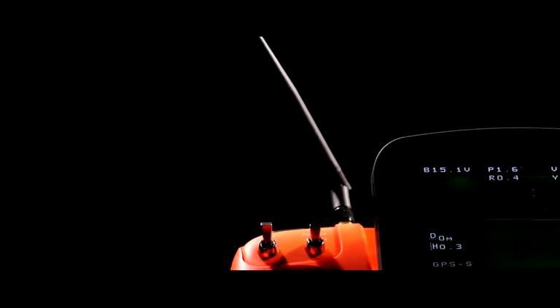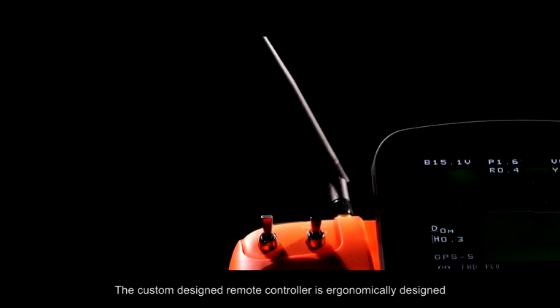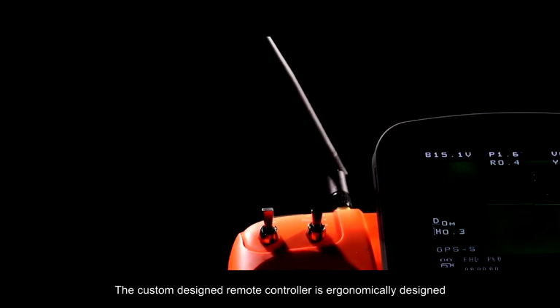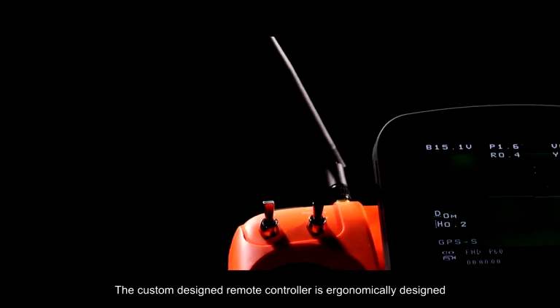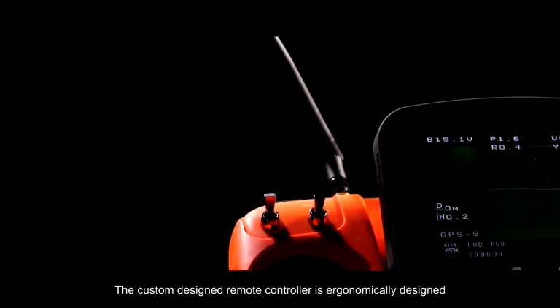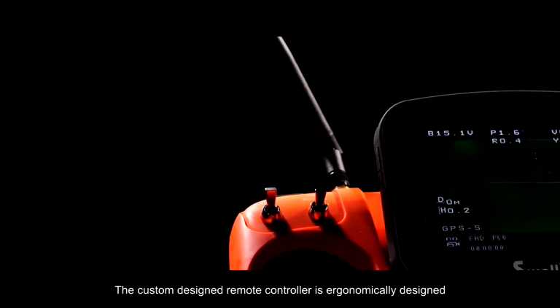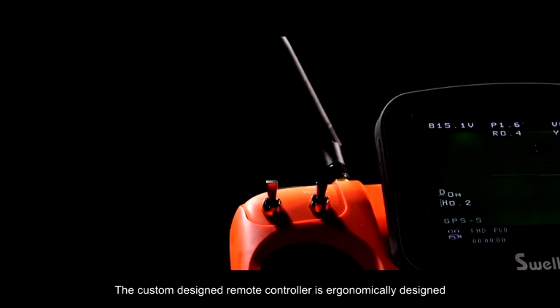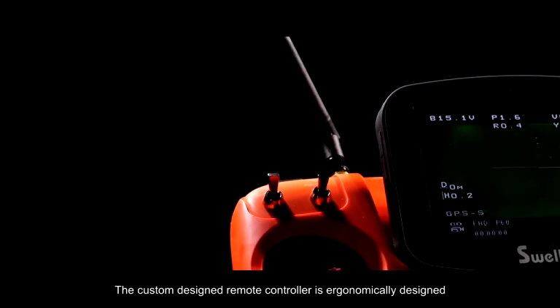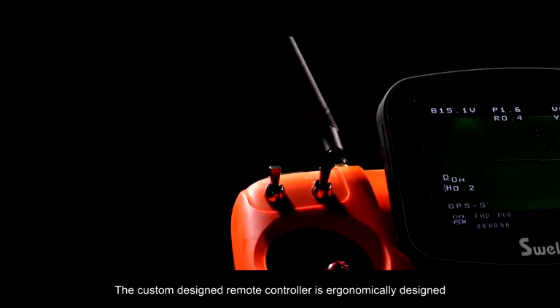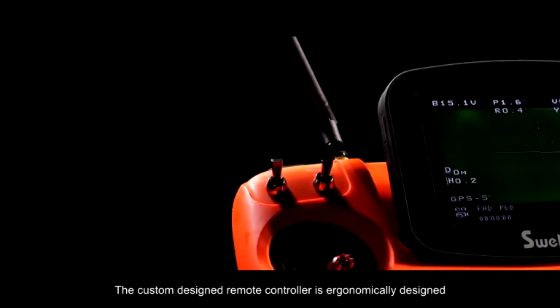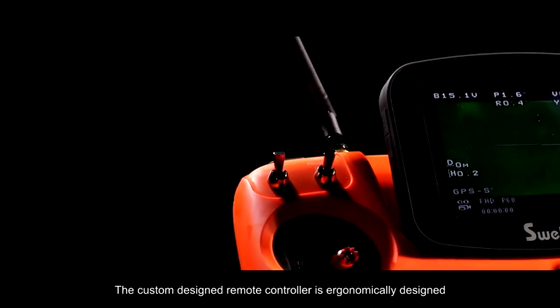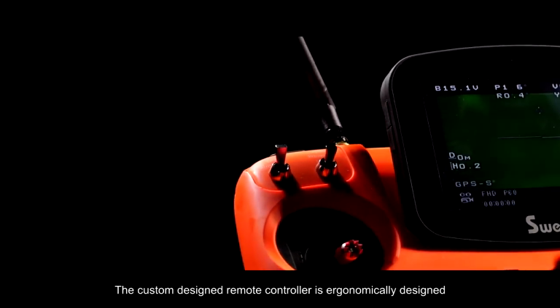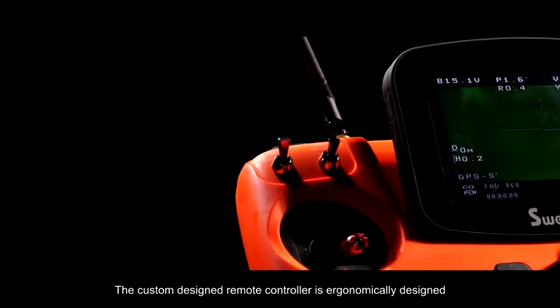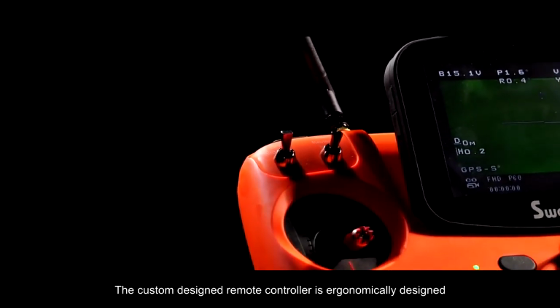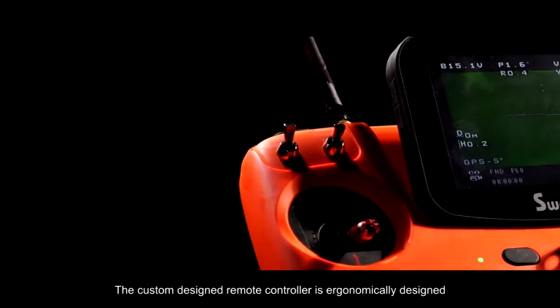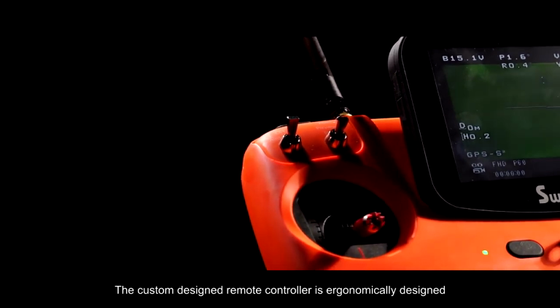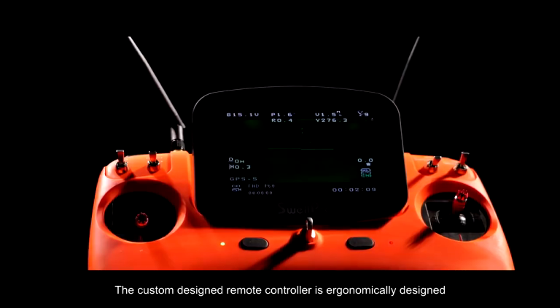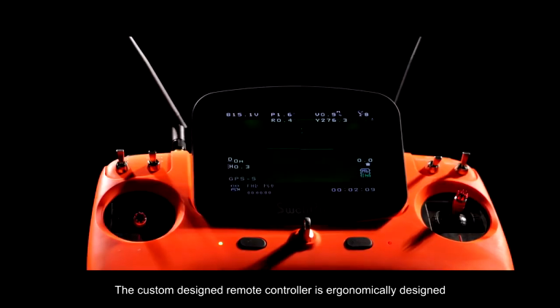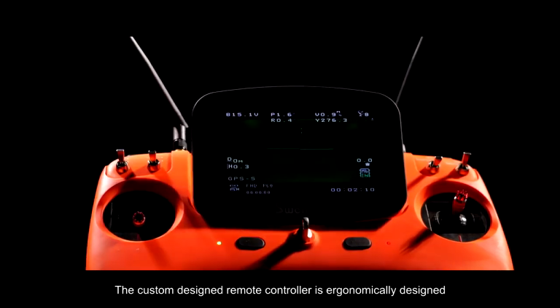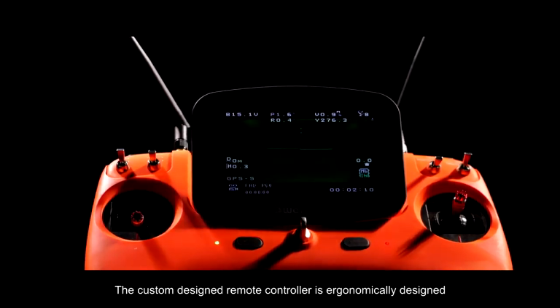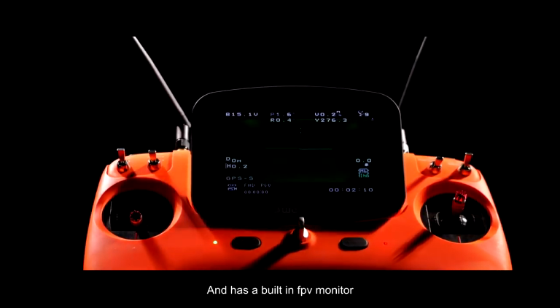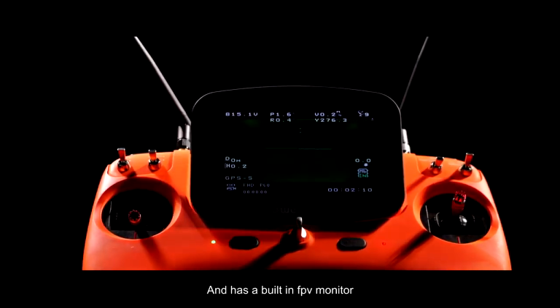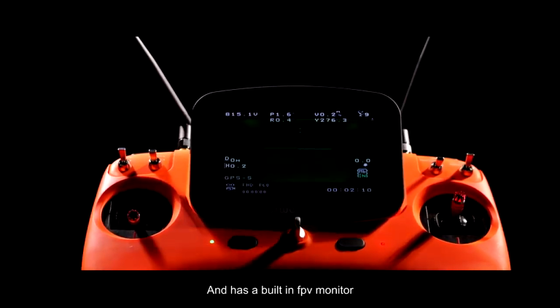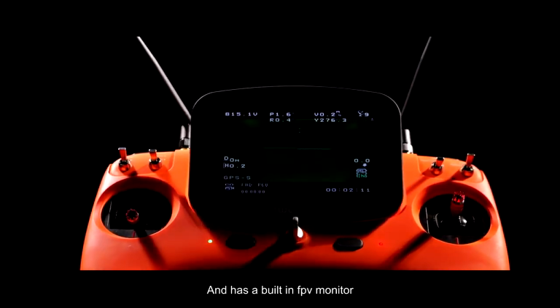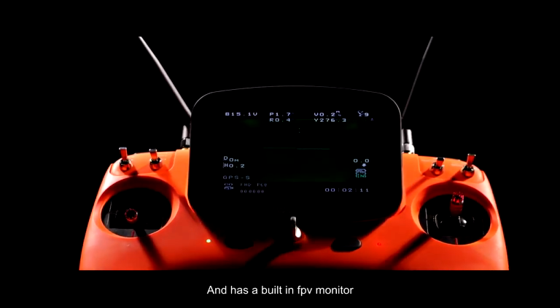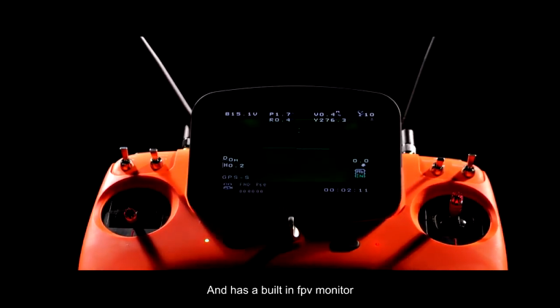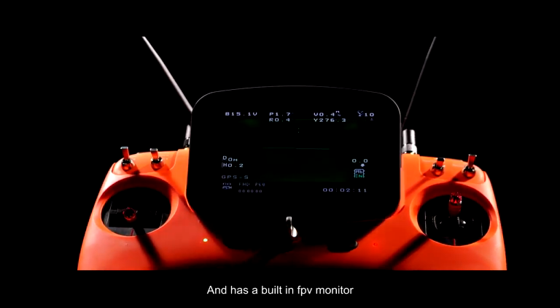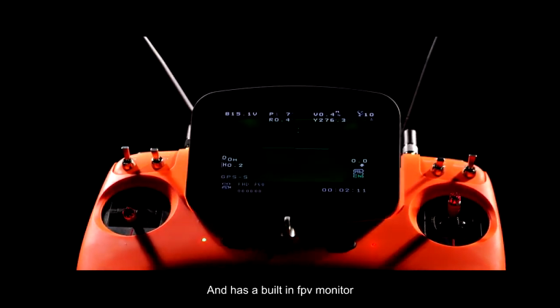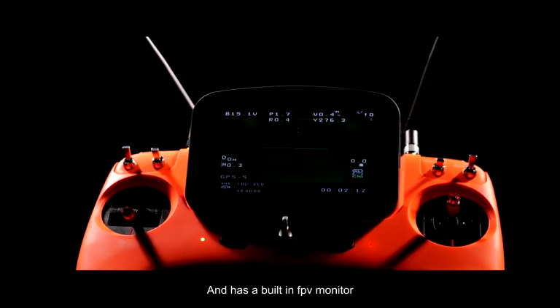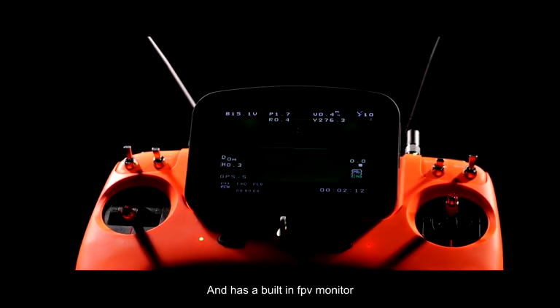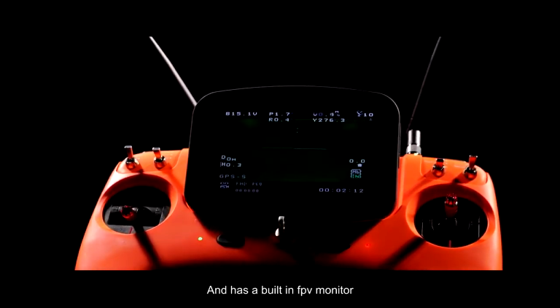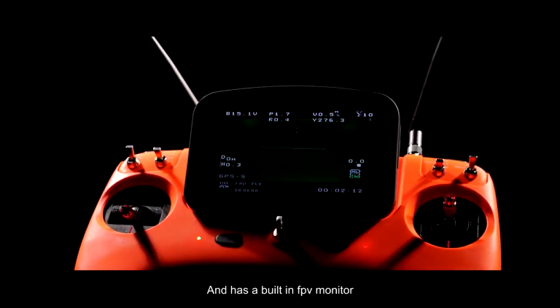The custom-designed remote controller is ergonomically designed and has a built-in FPV monitor.